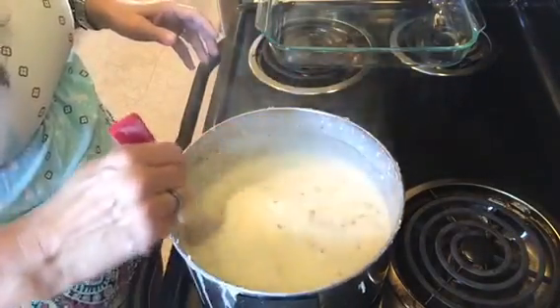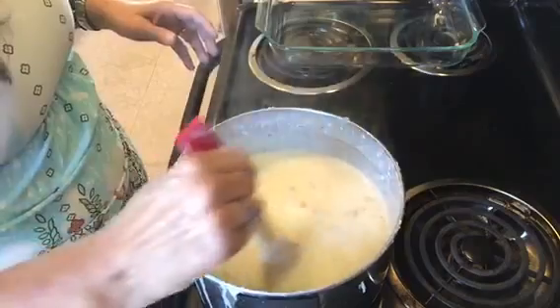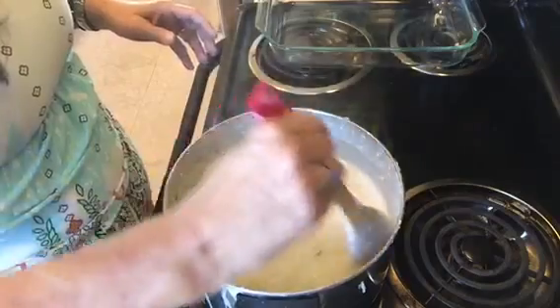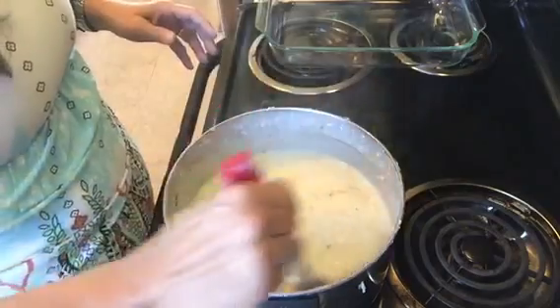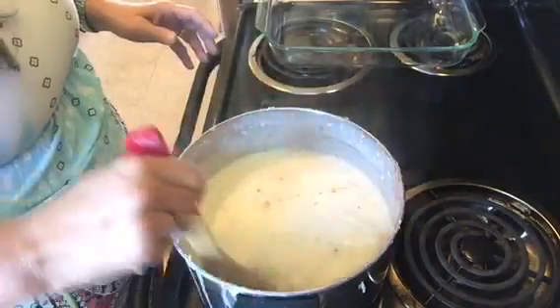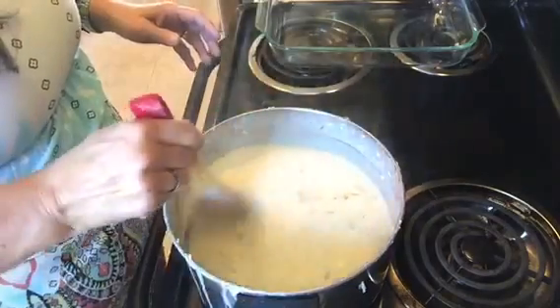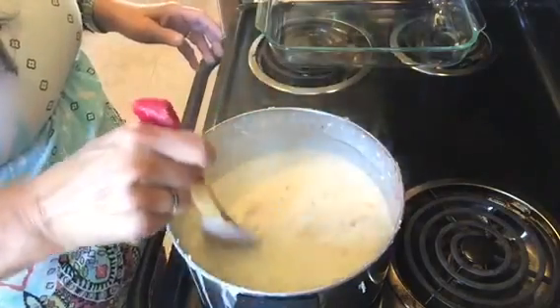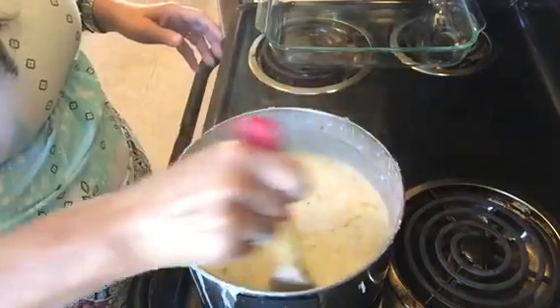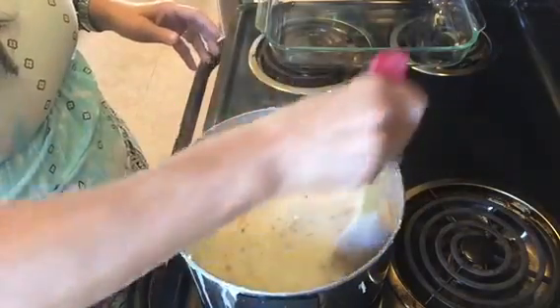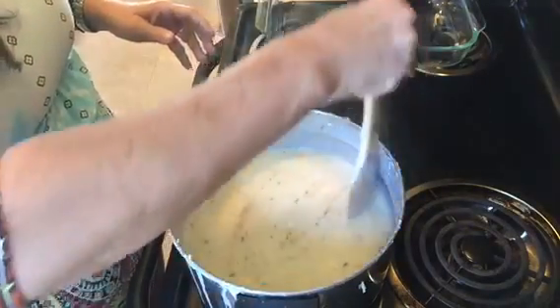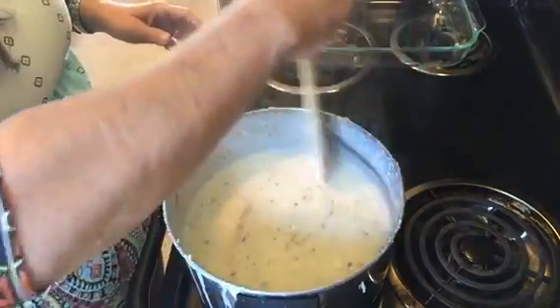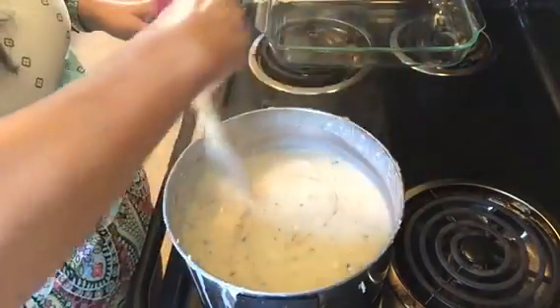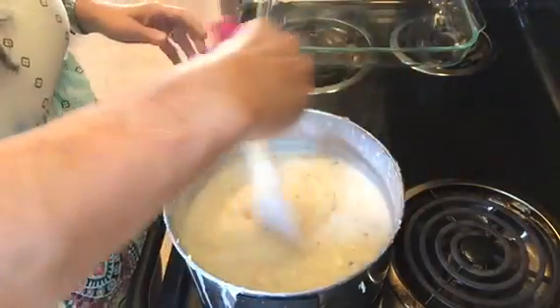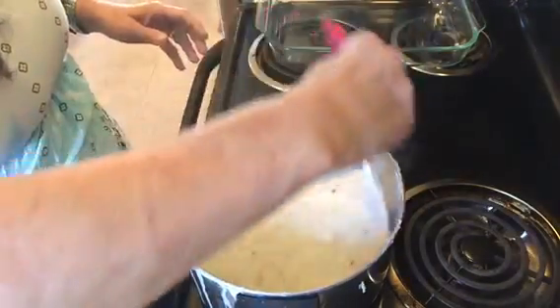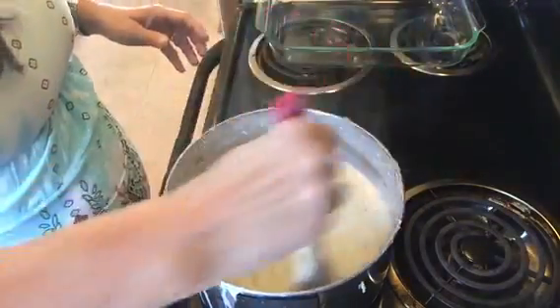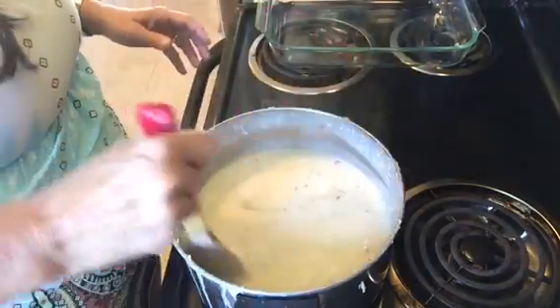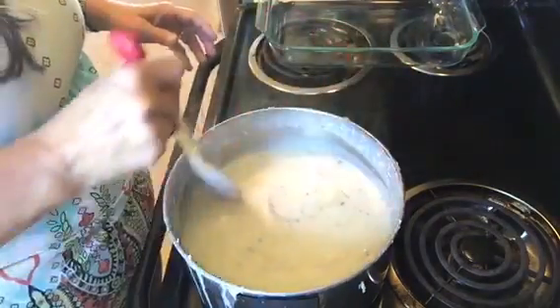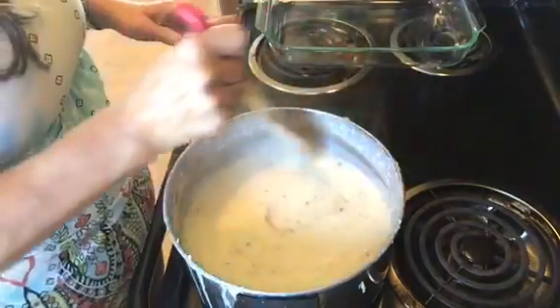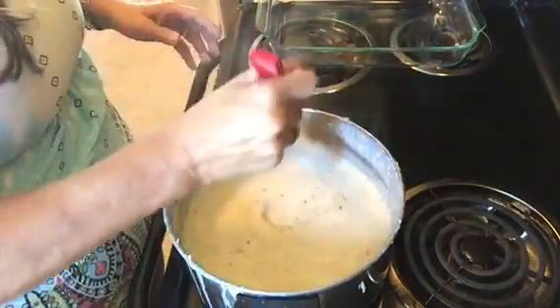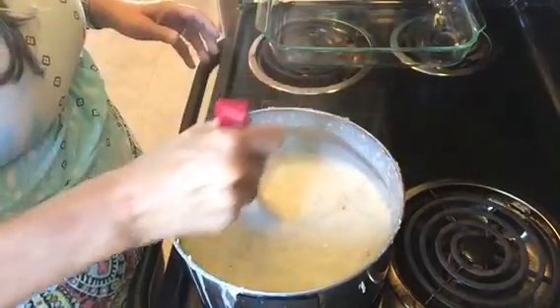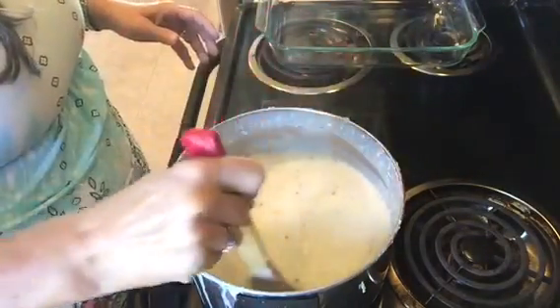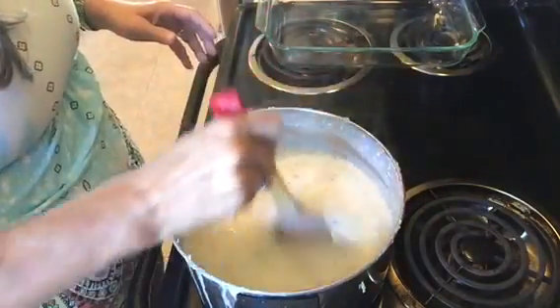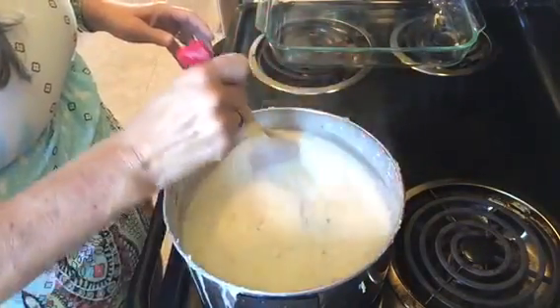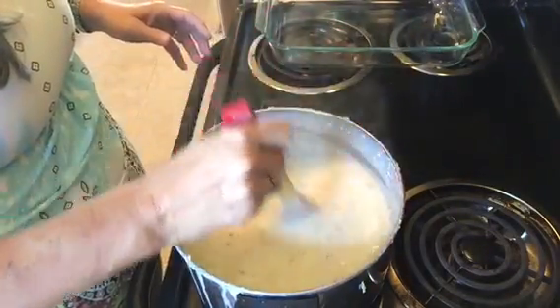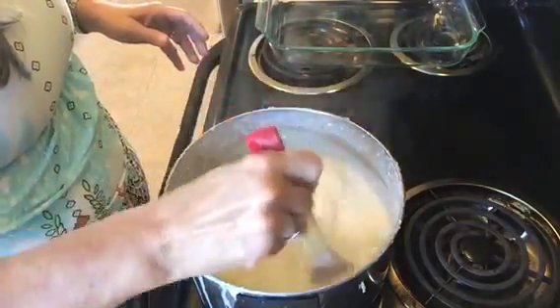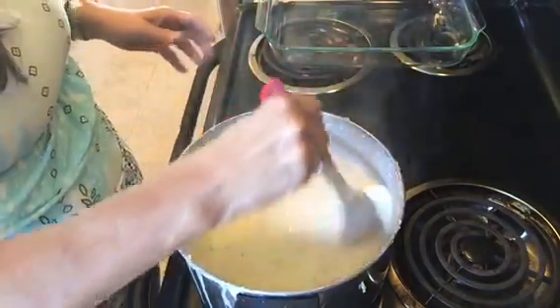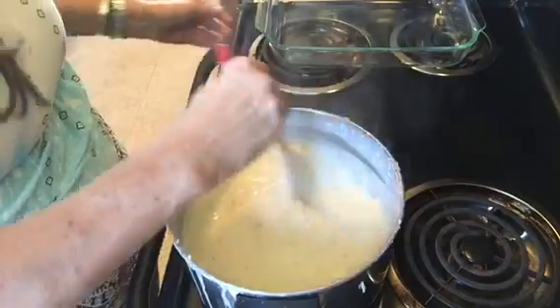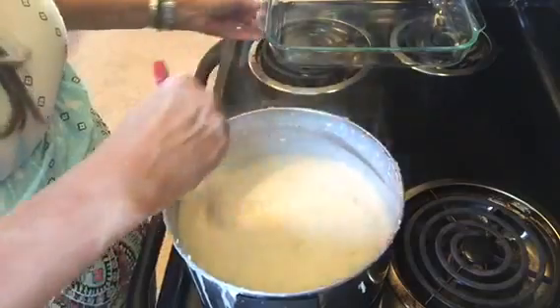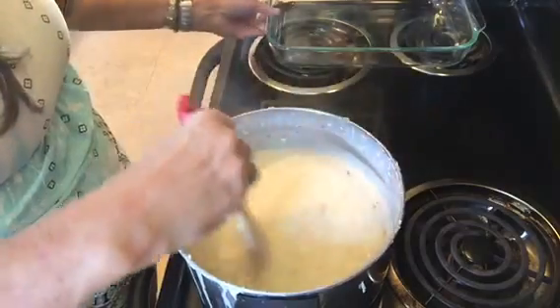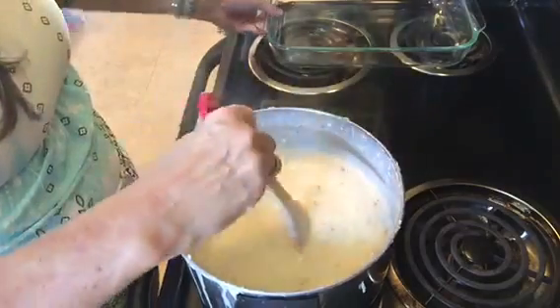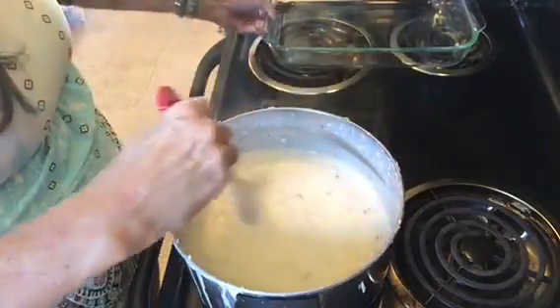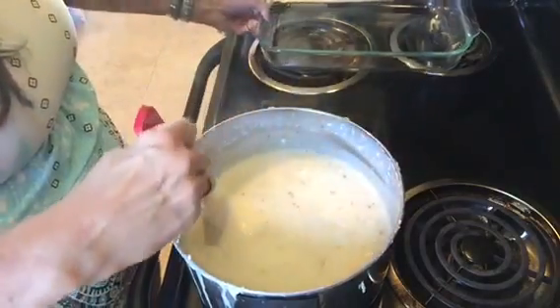Hopefully I've let it cook enough and it will set up good.